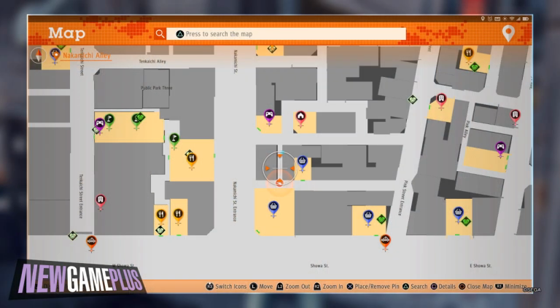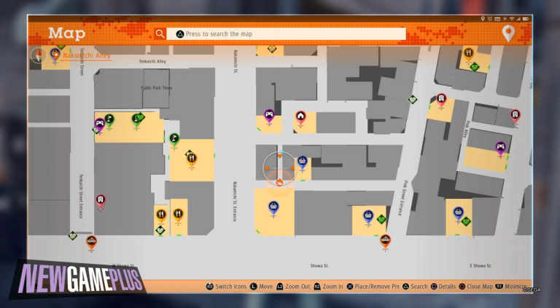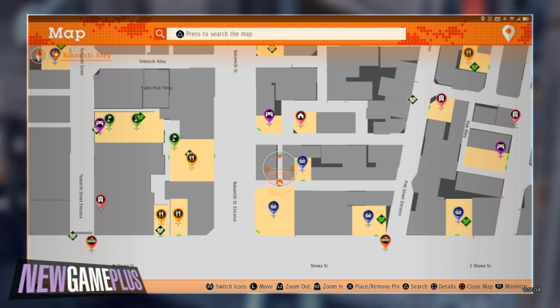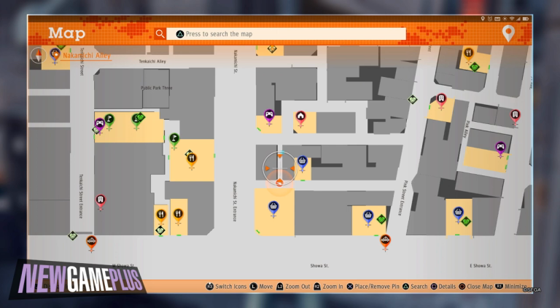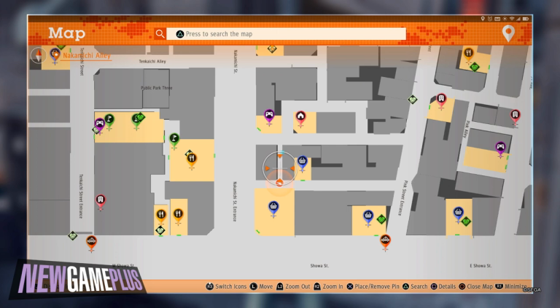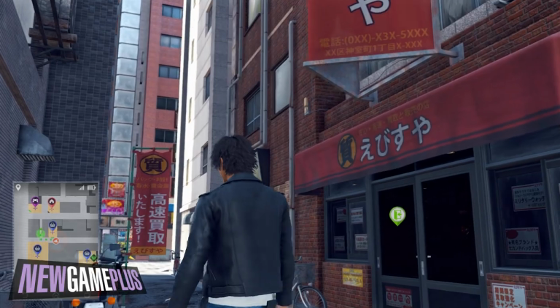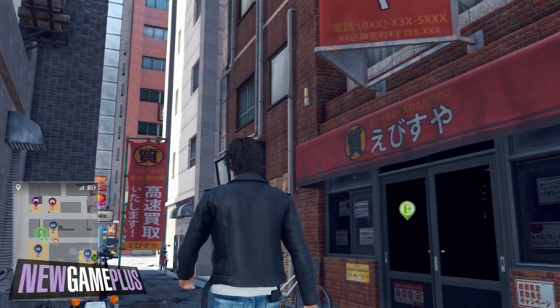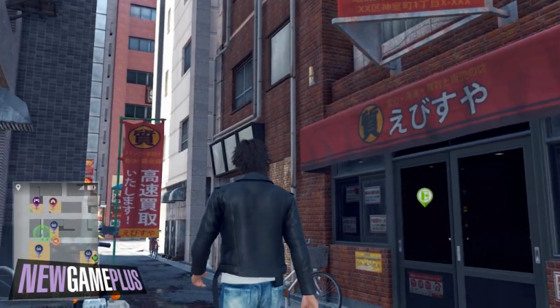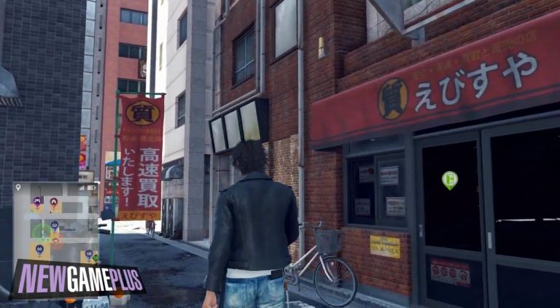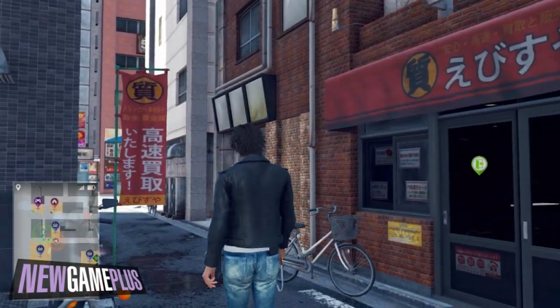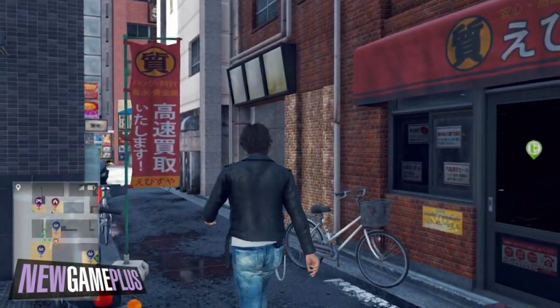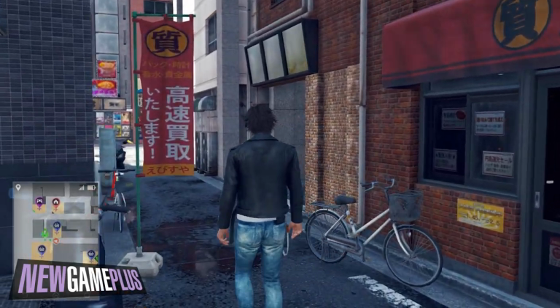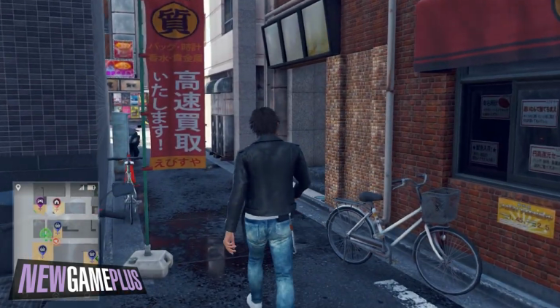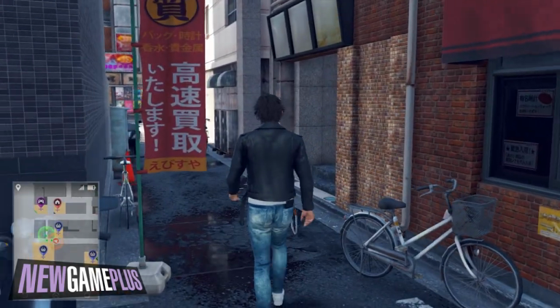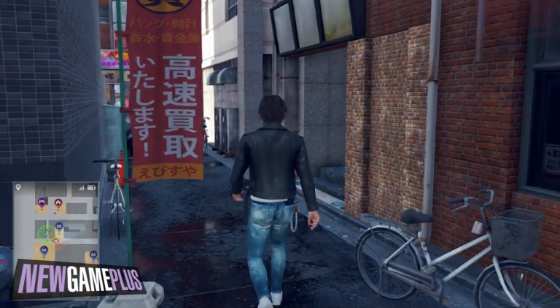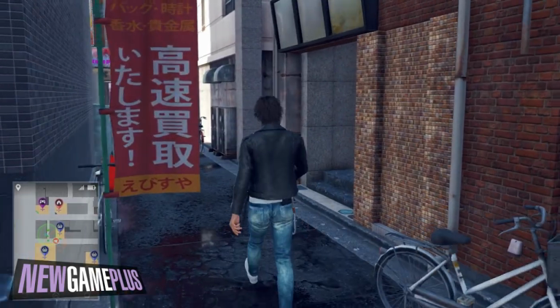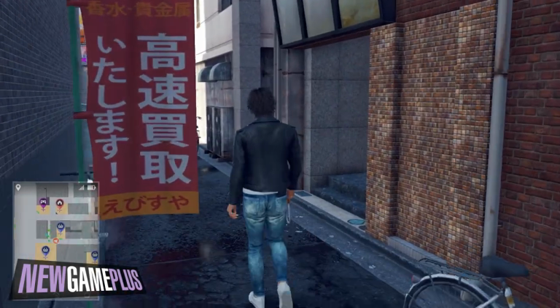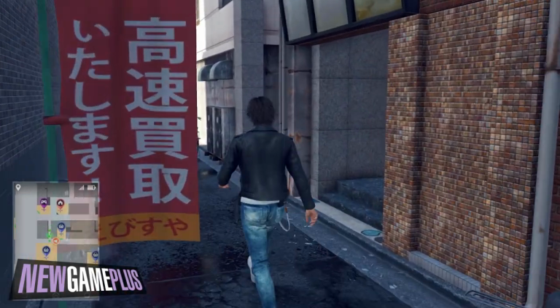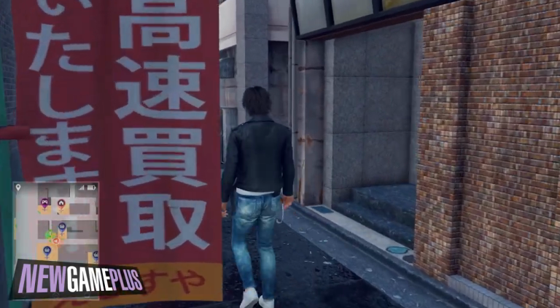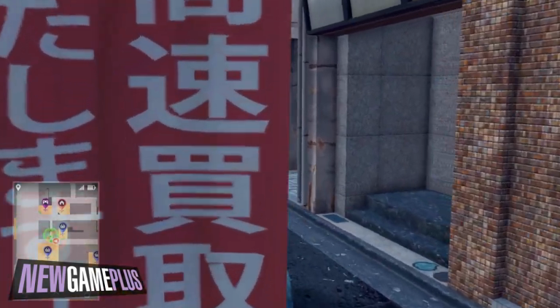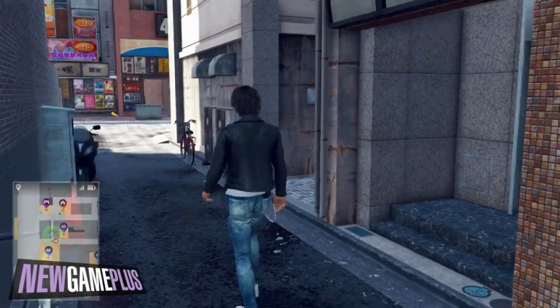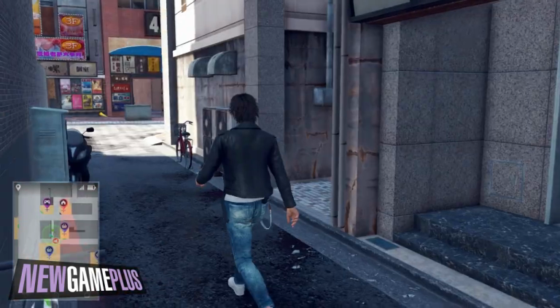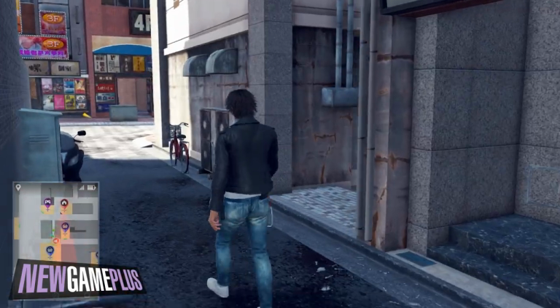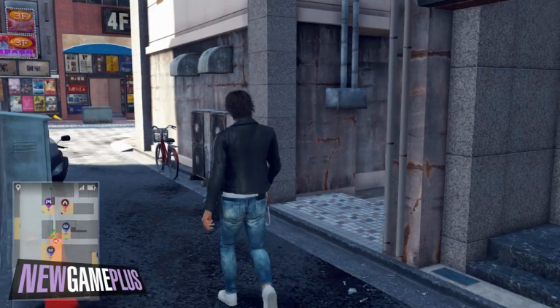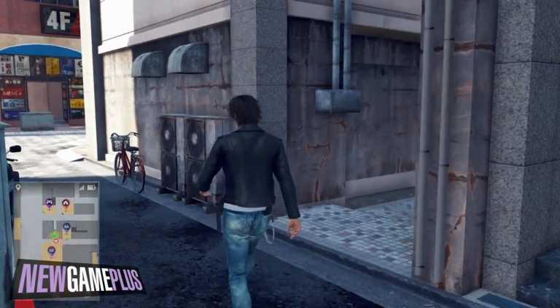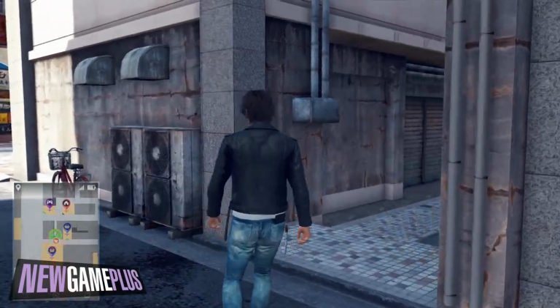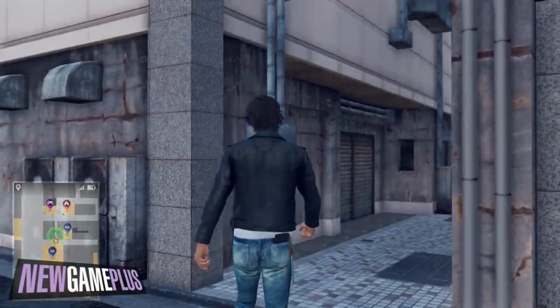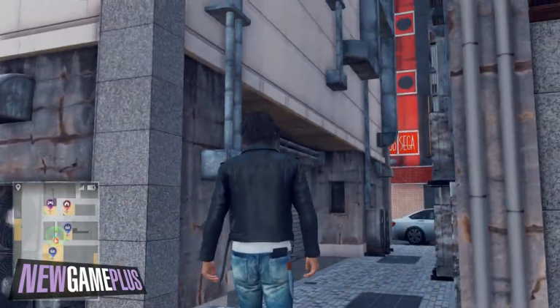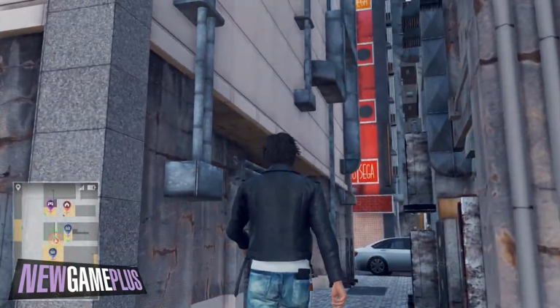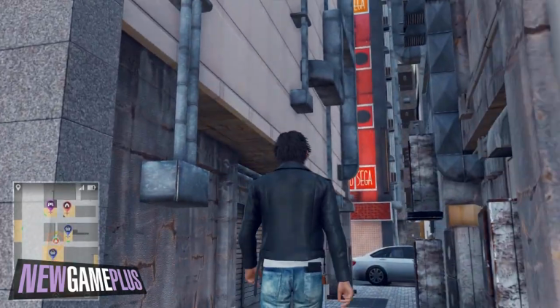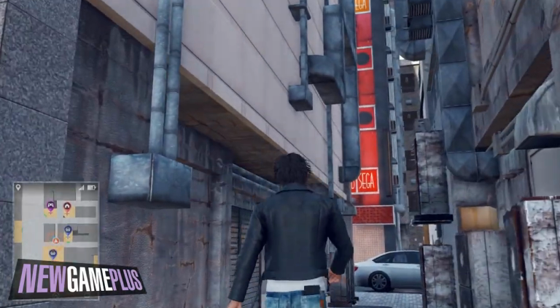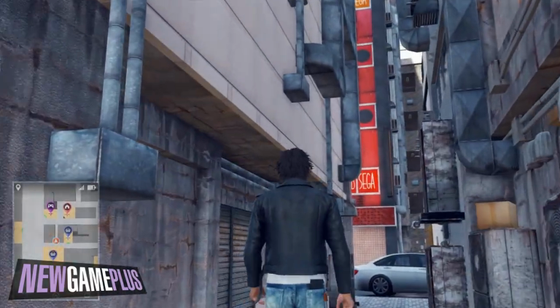Seventh code: walk towards Ebisu Pawn and head into the alleyway just west of the store. You'll find it on the wall a couple of stories above you.